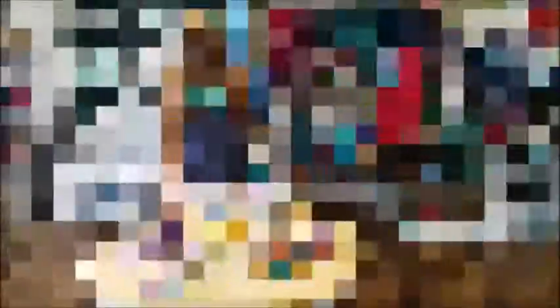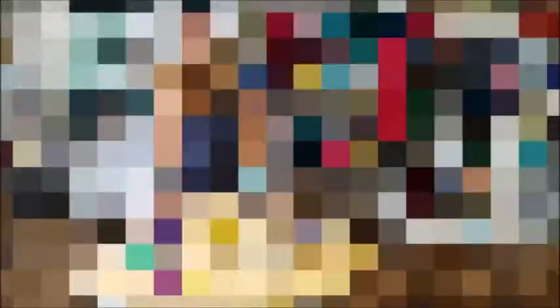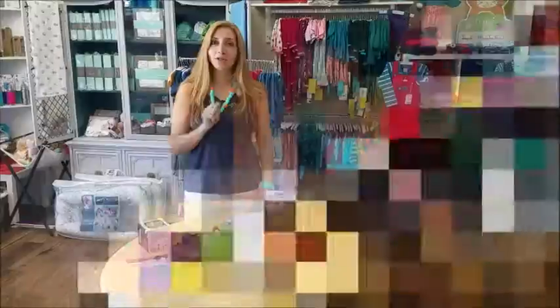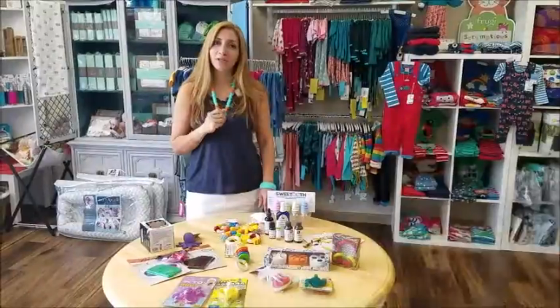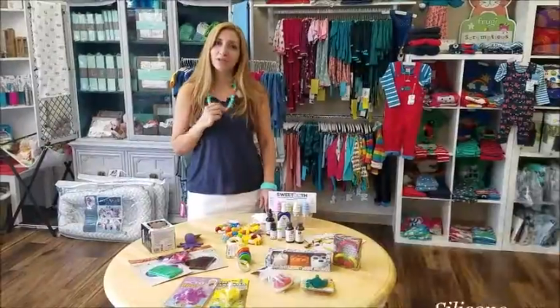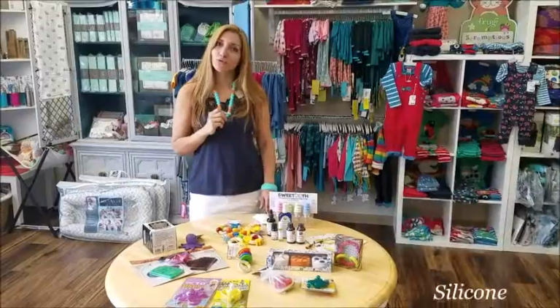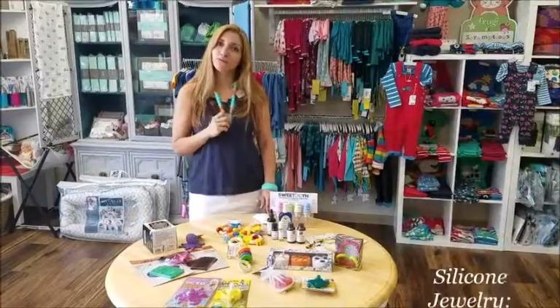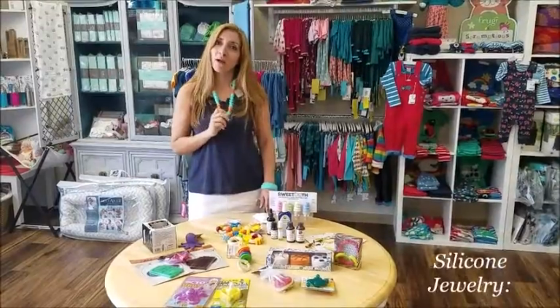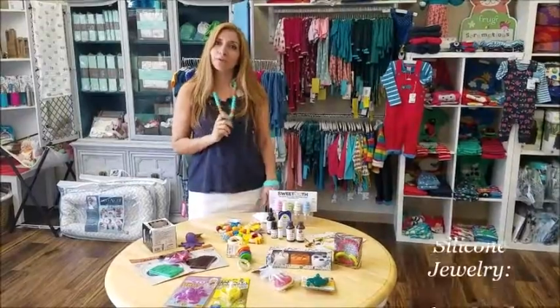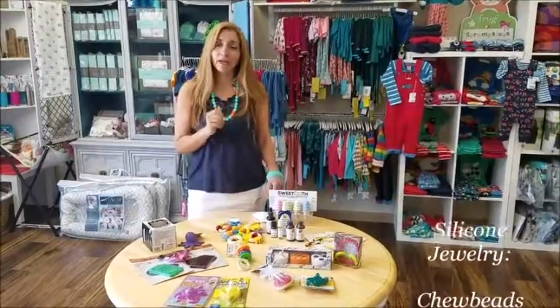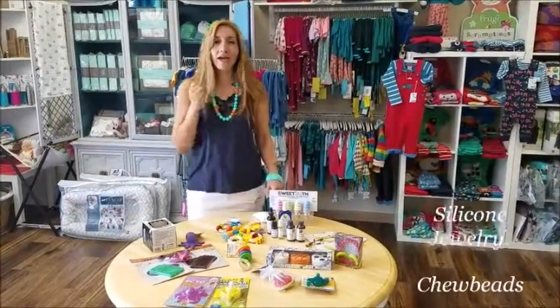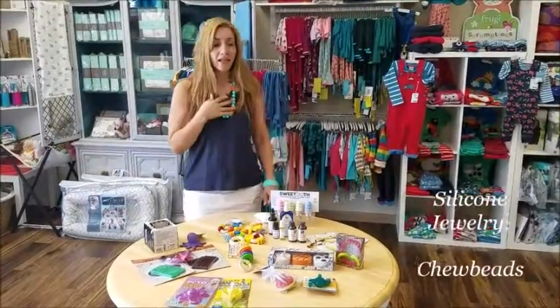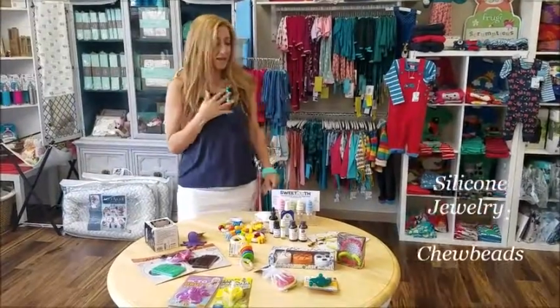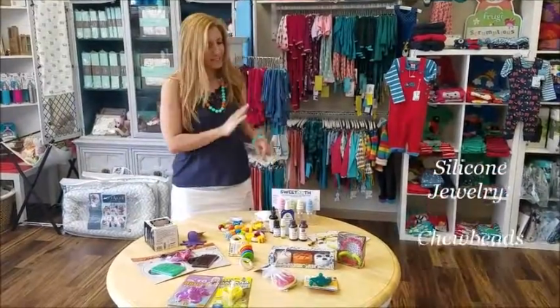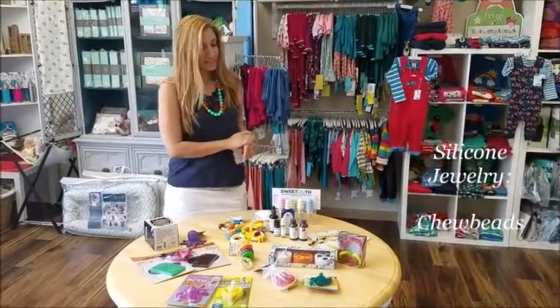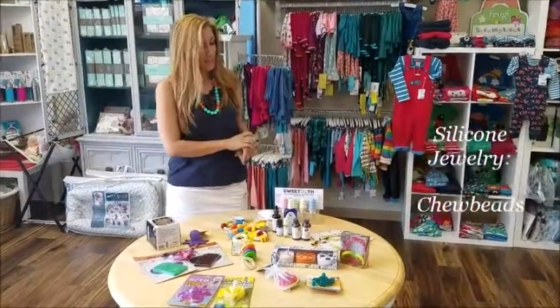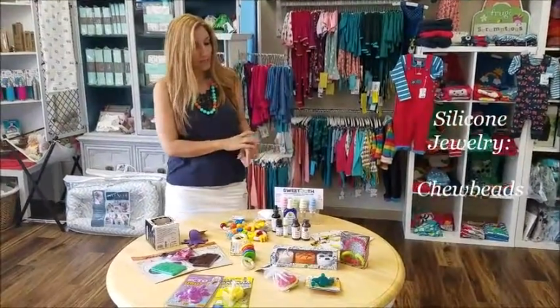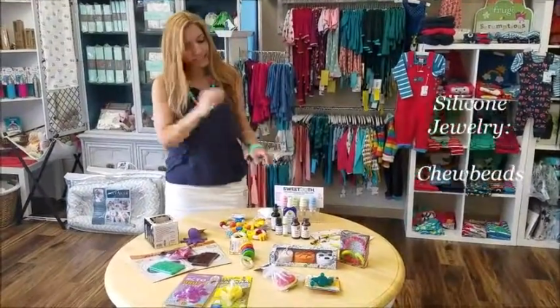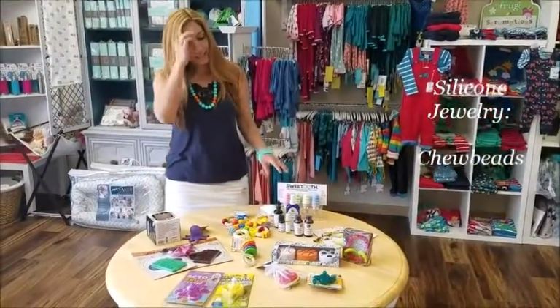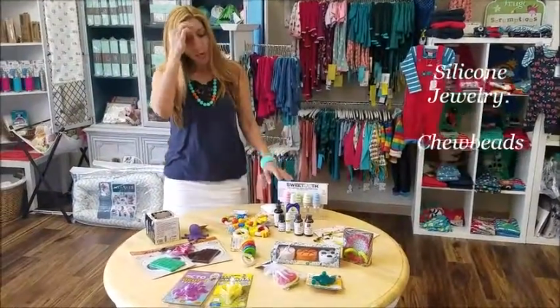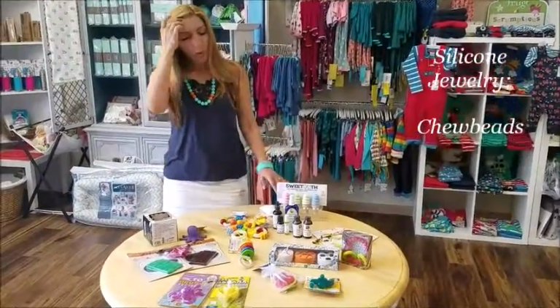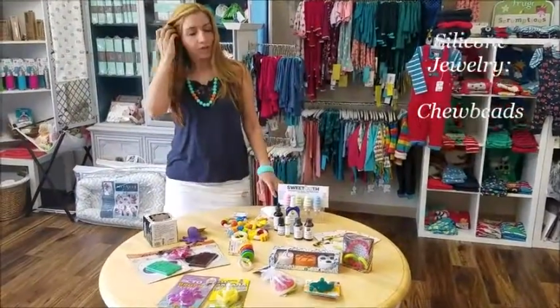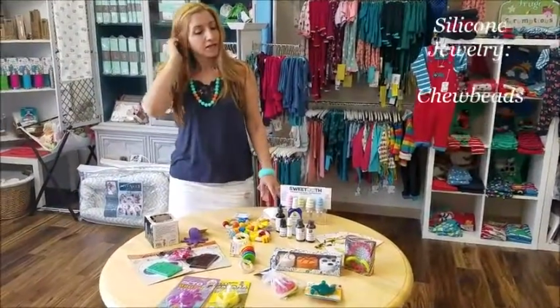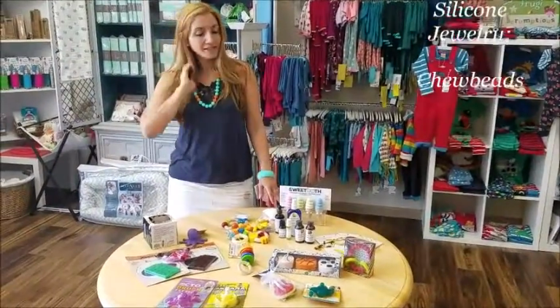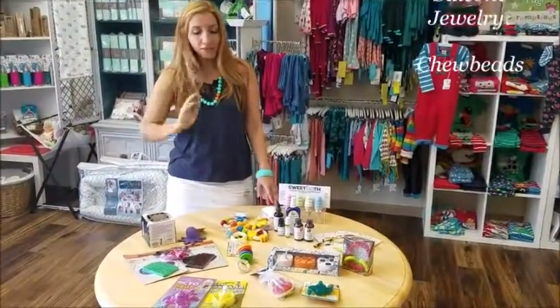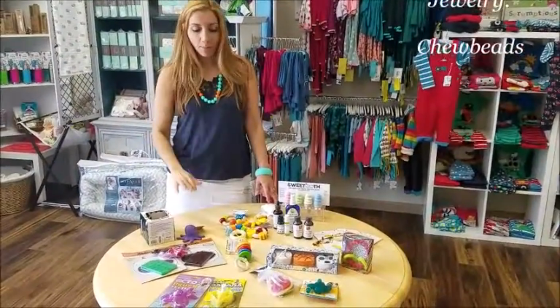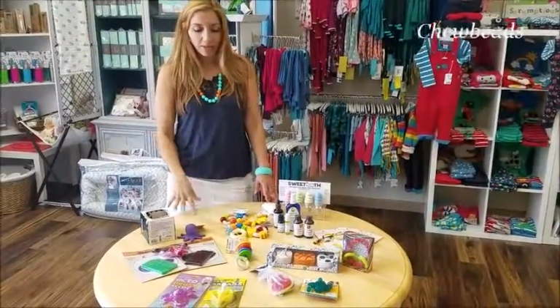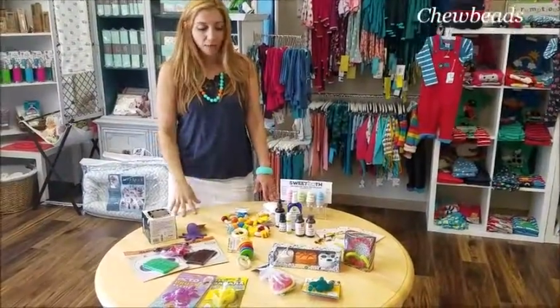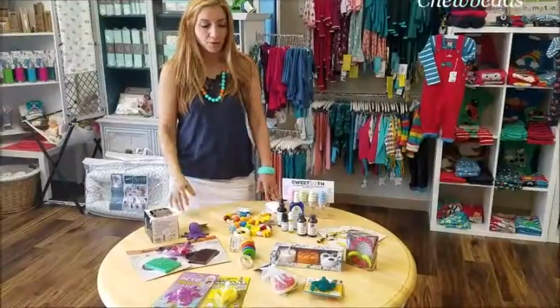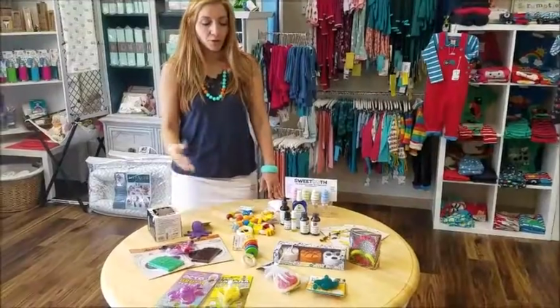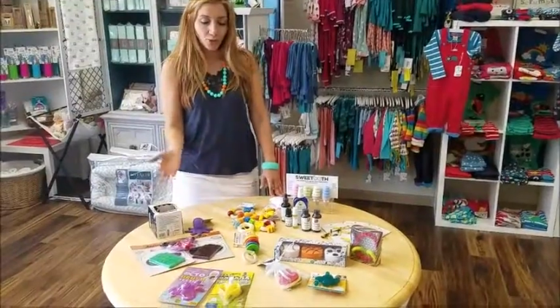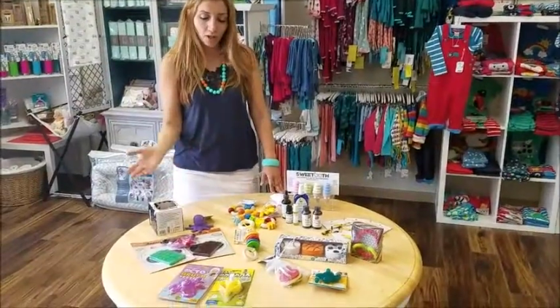If you're looking for chew beads for mom to wear, necklaces, bracelets, or something to help baby out to chew on,